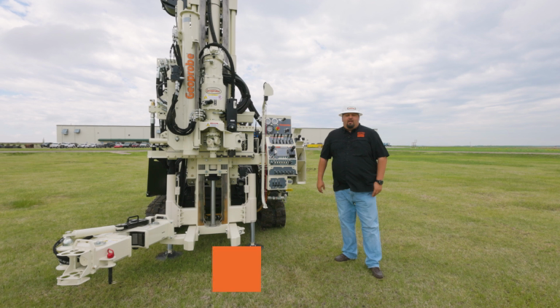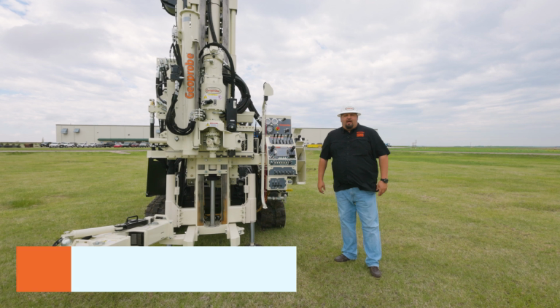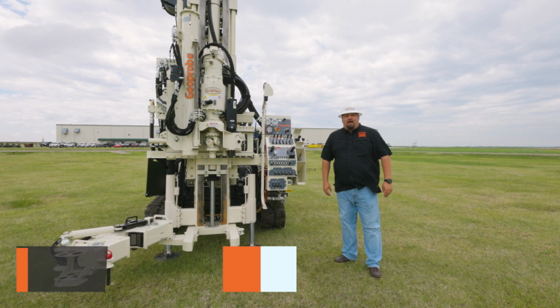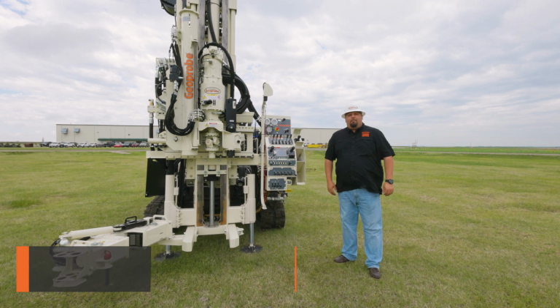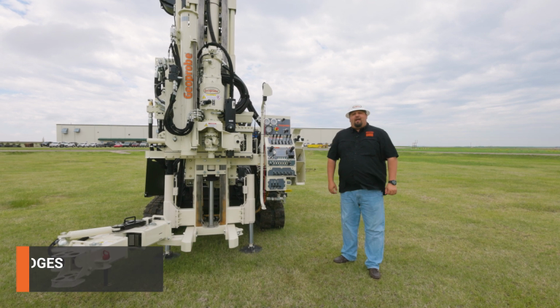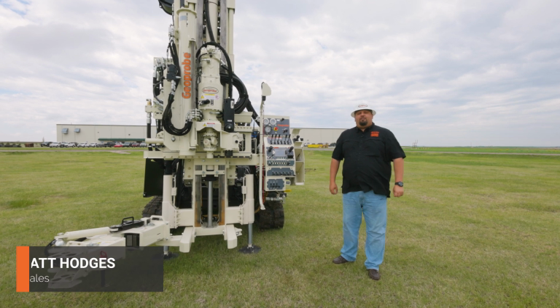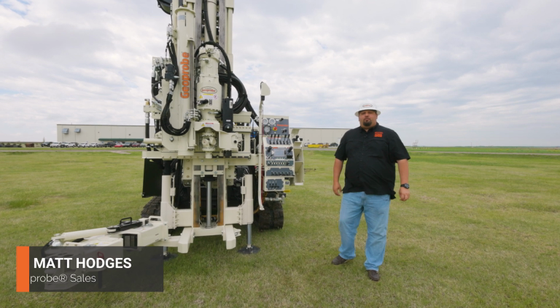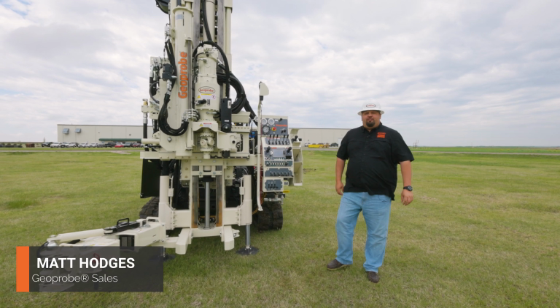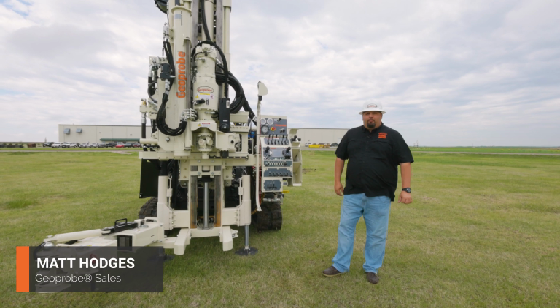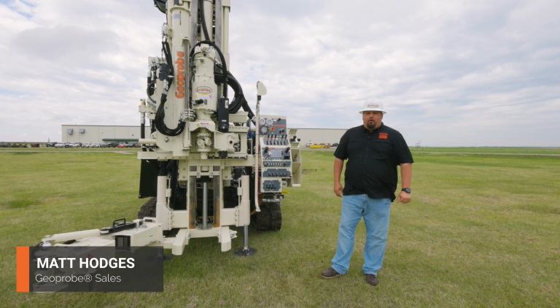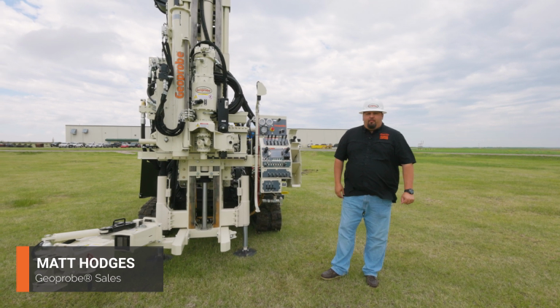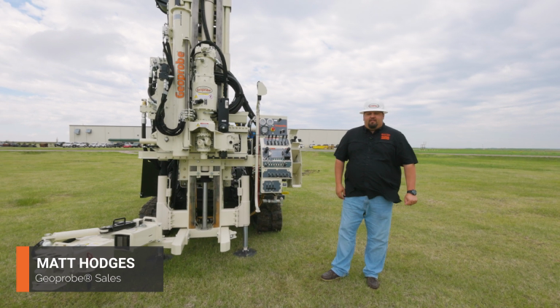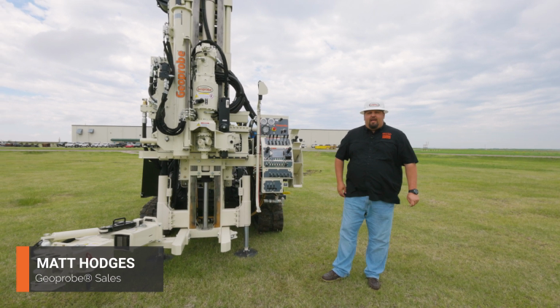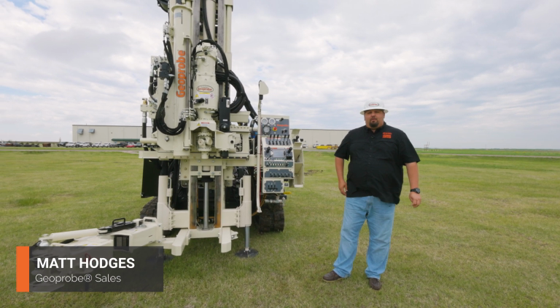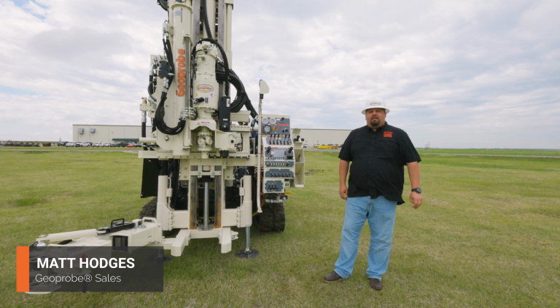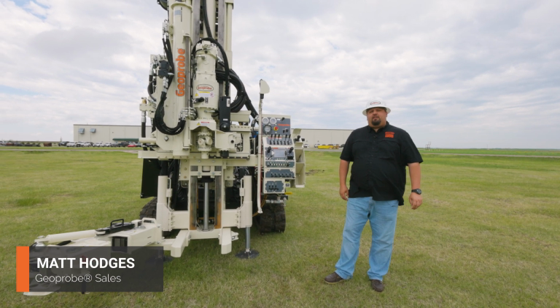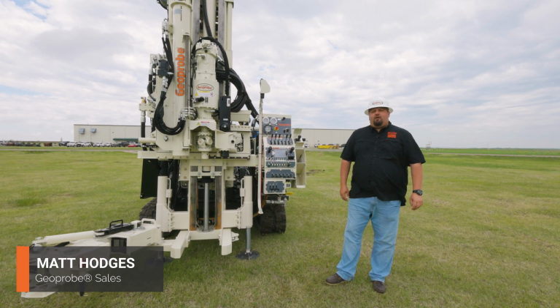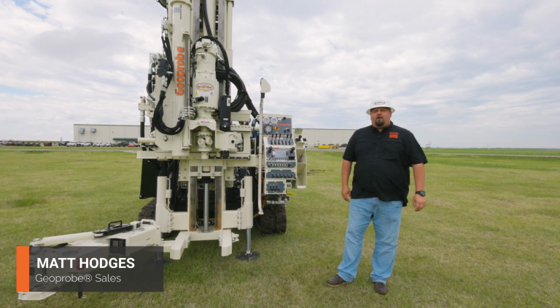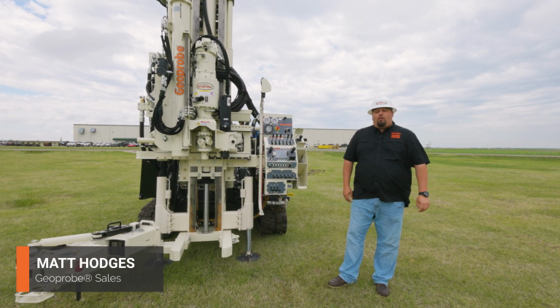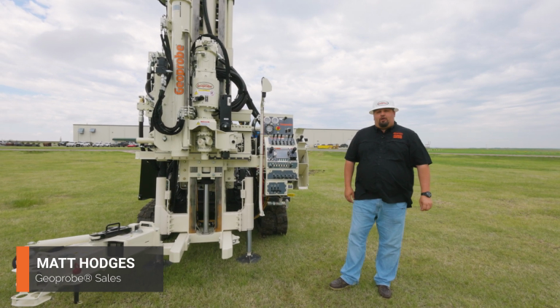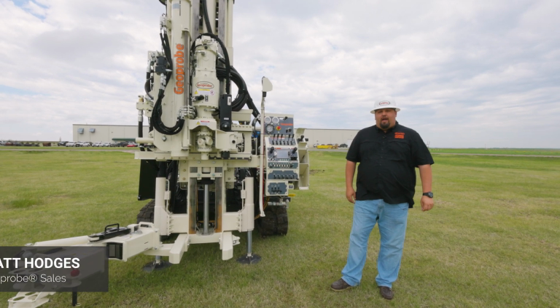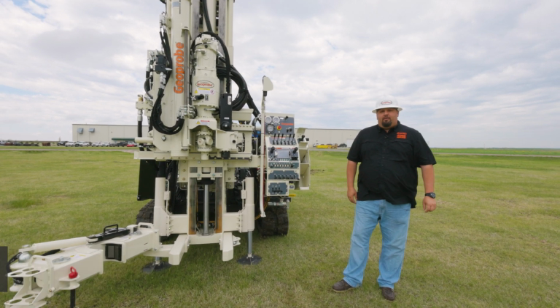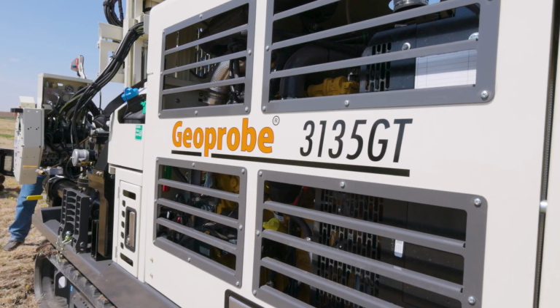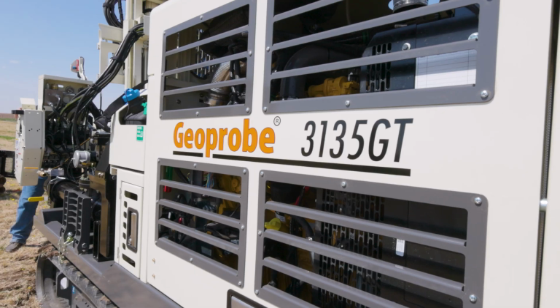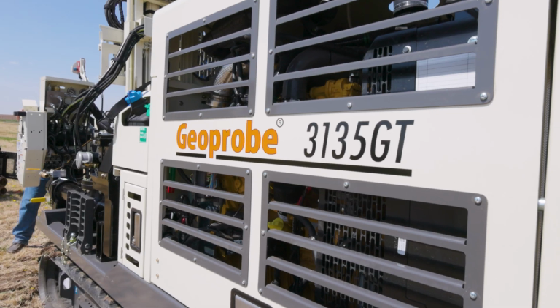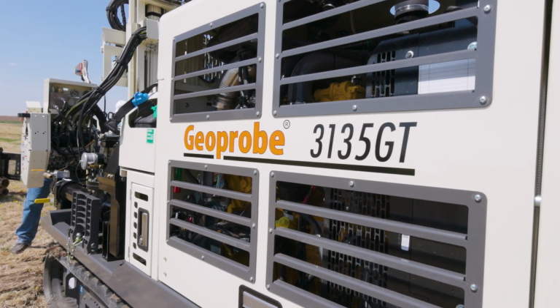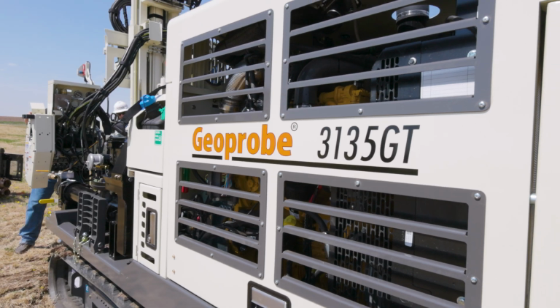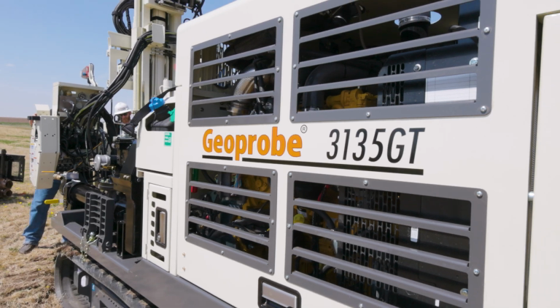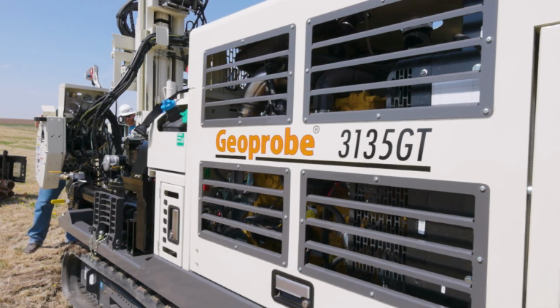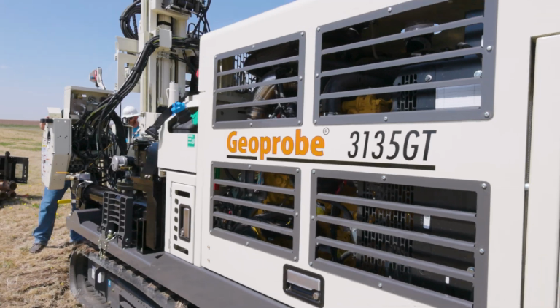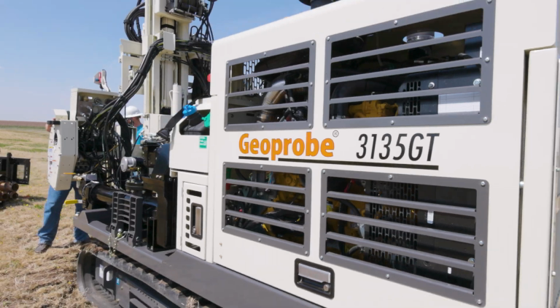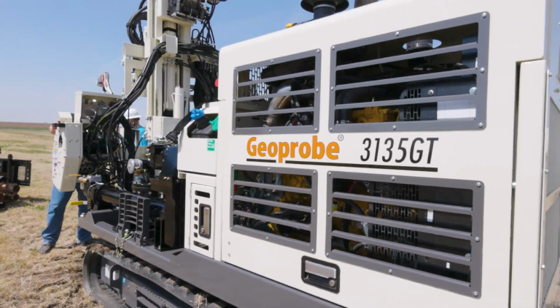Hi, I'm Matt Hodges with GeoProbe and today I want to take you on a walk around of the 3135GT.